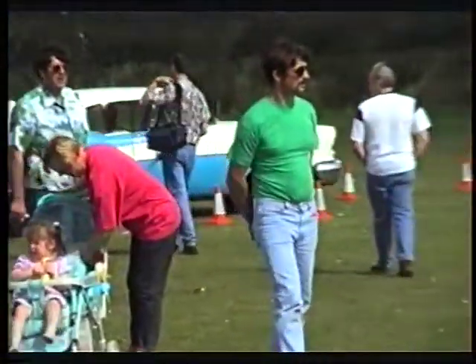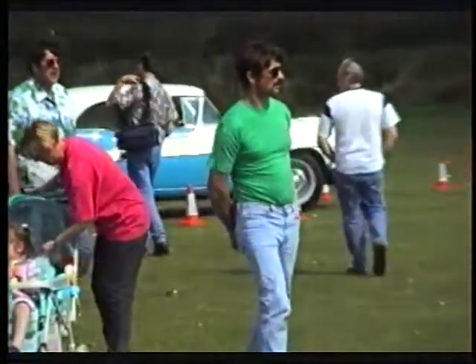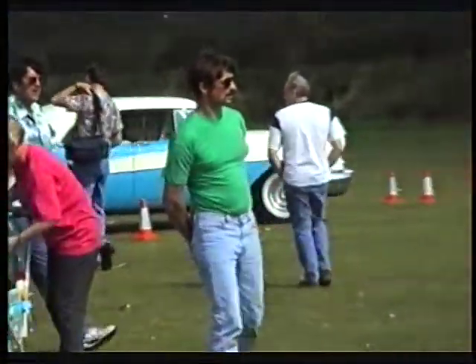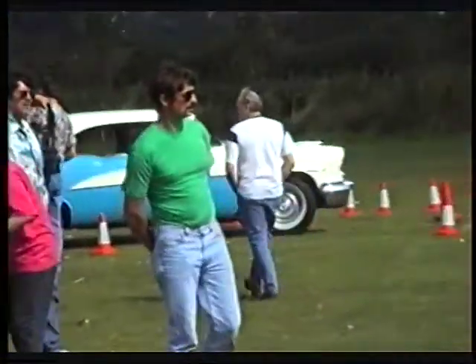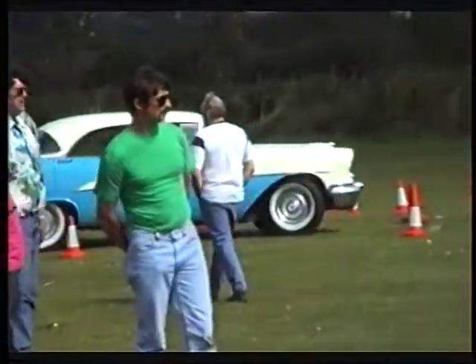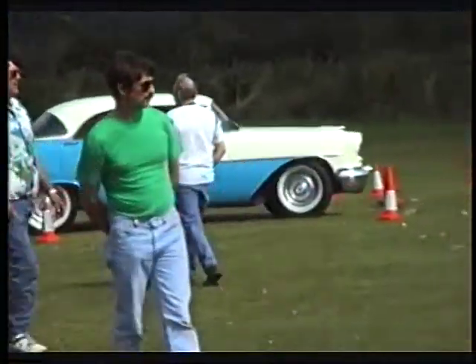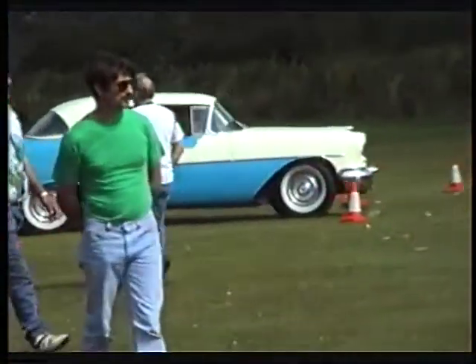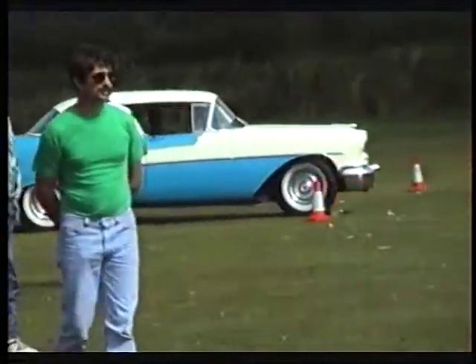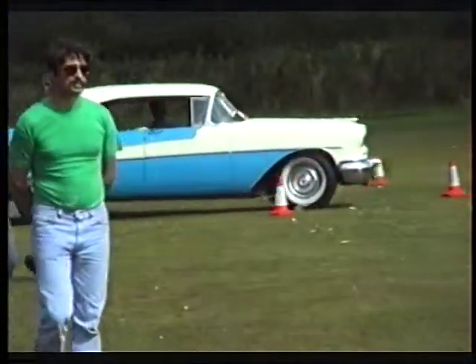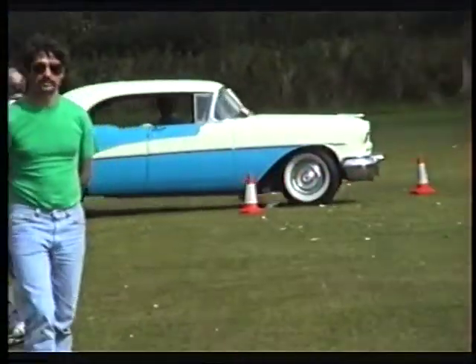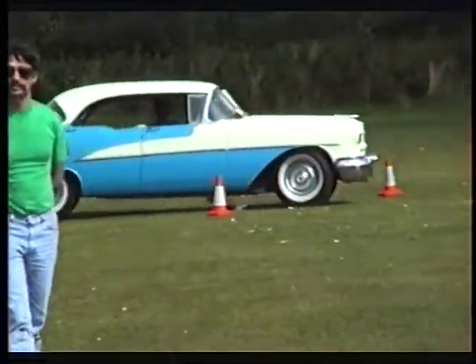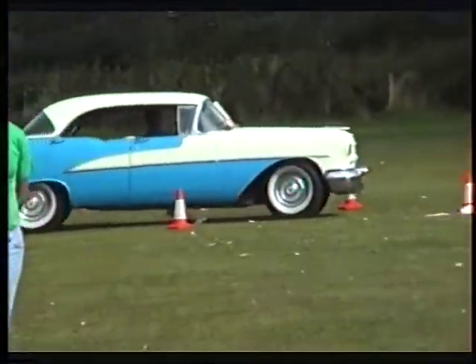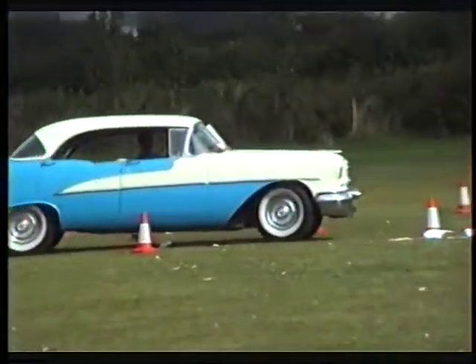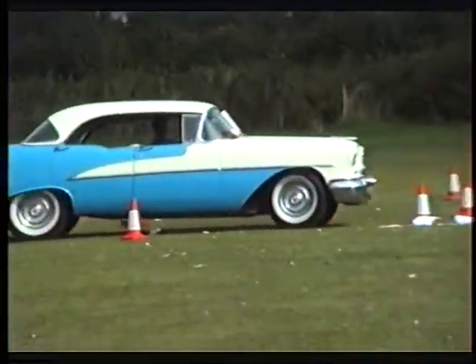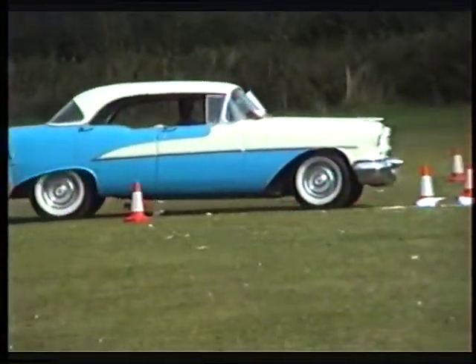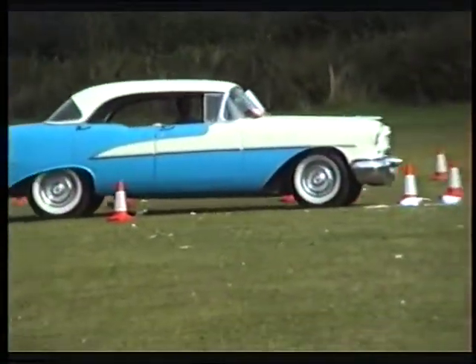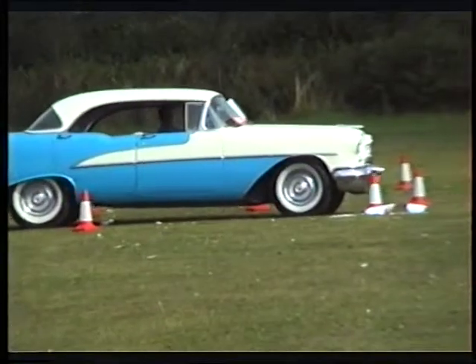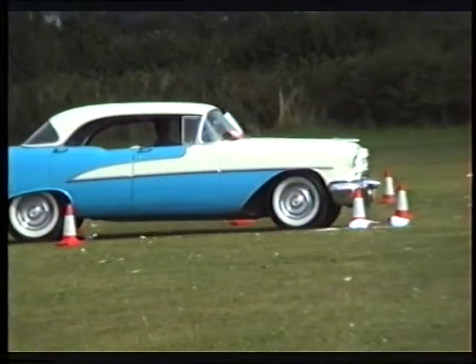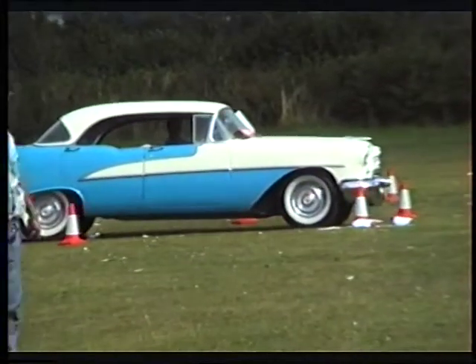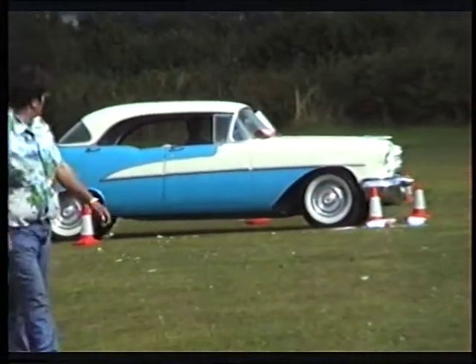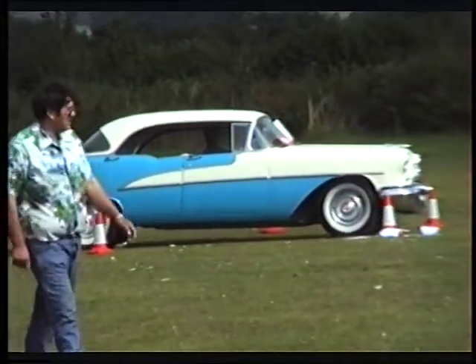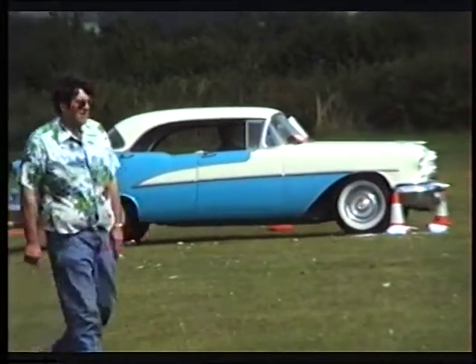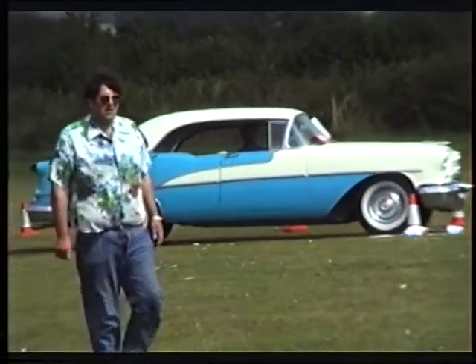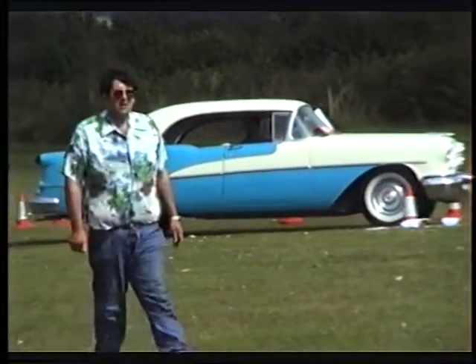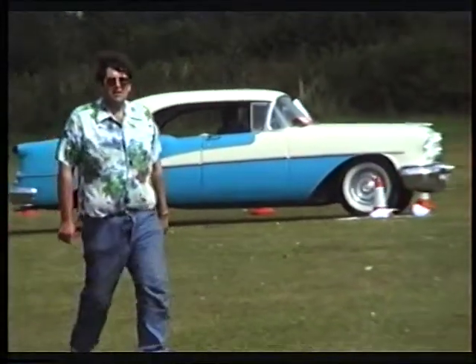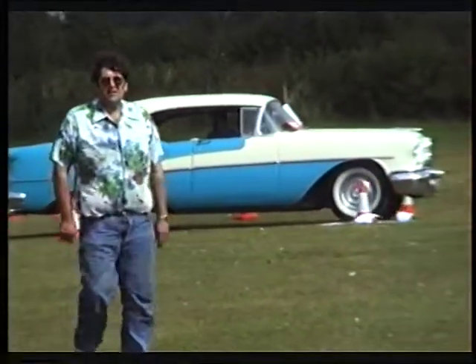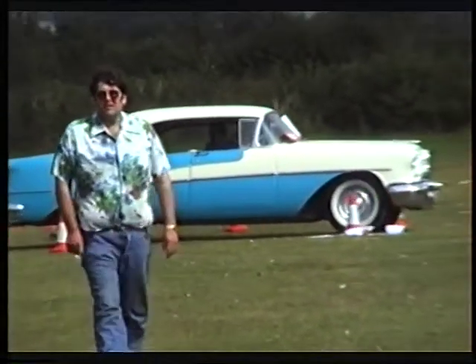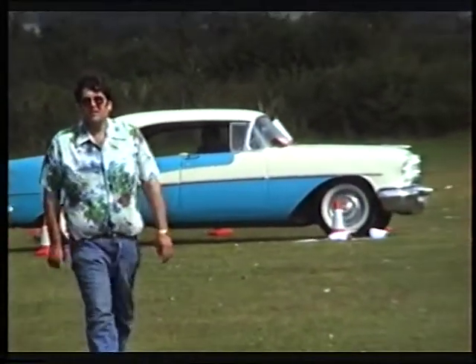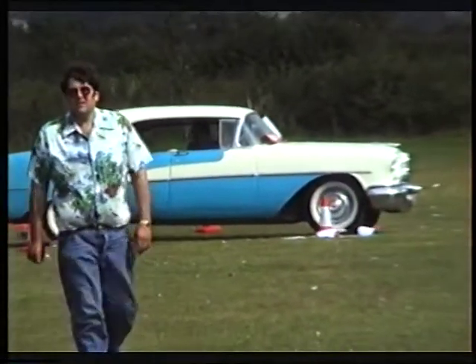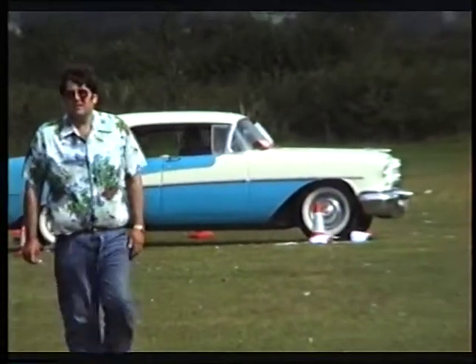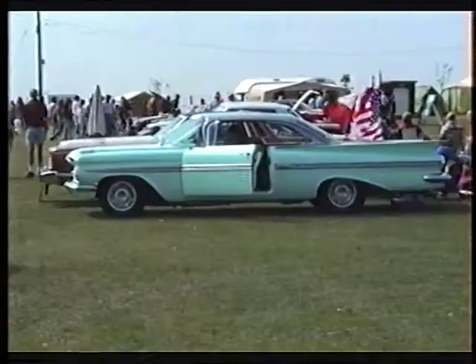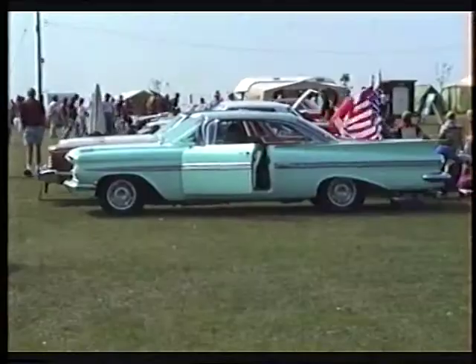Those of you that are hoping to go away with a trophy today — if you haven't taken me...